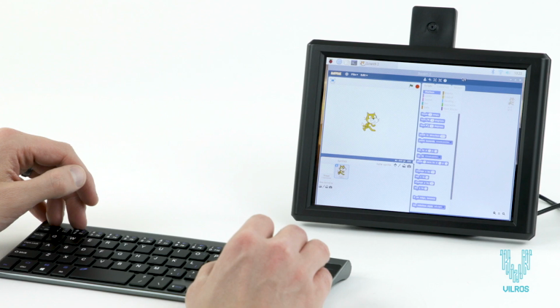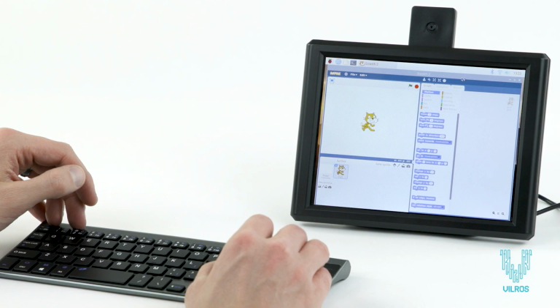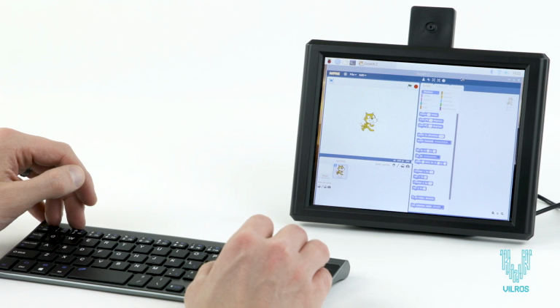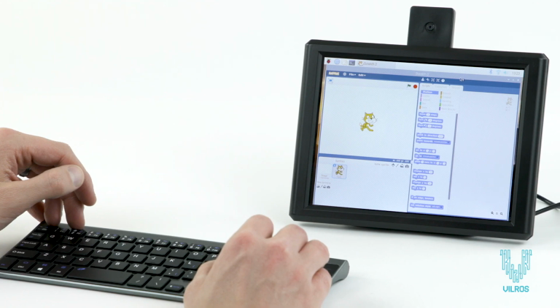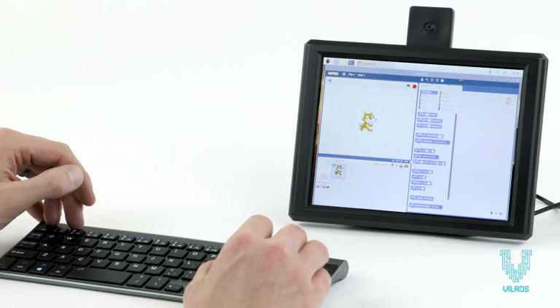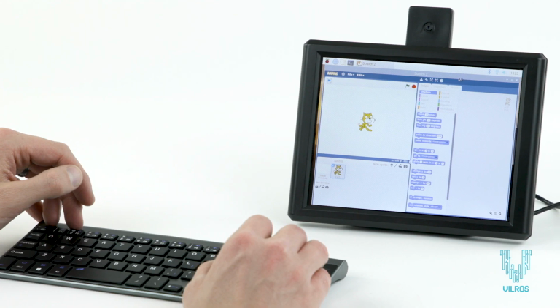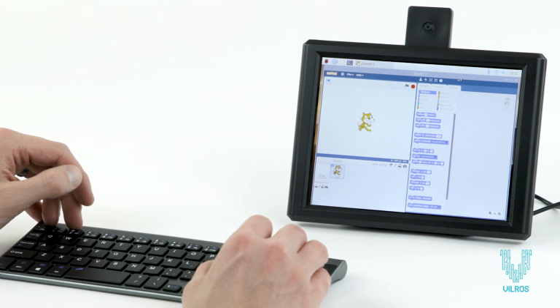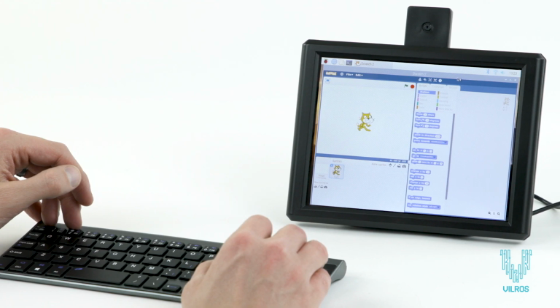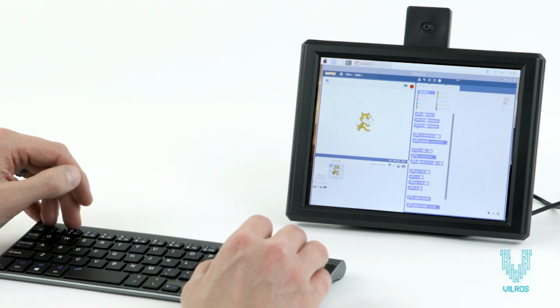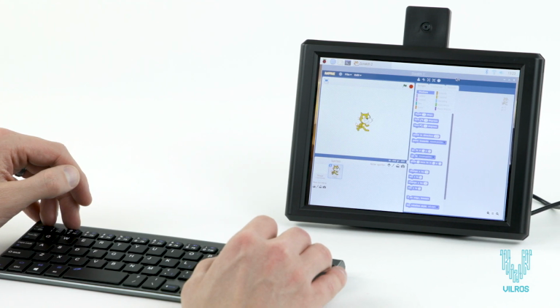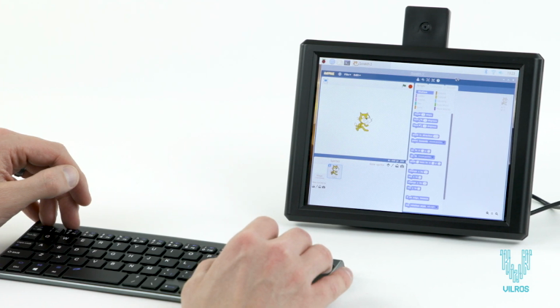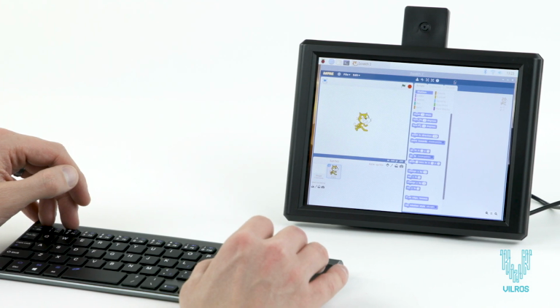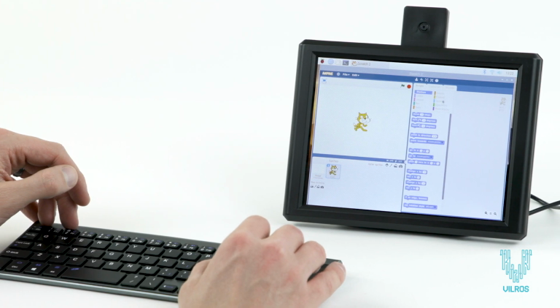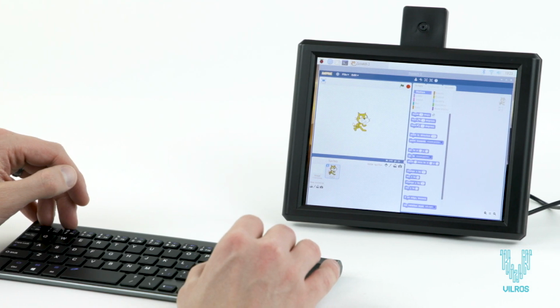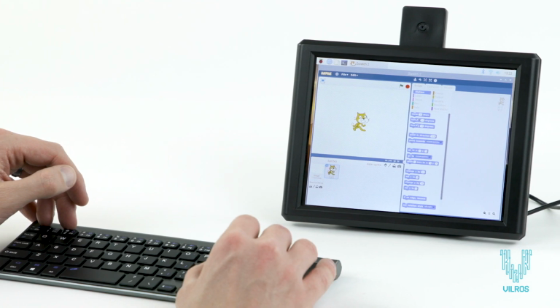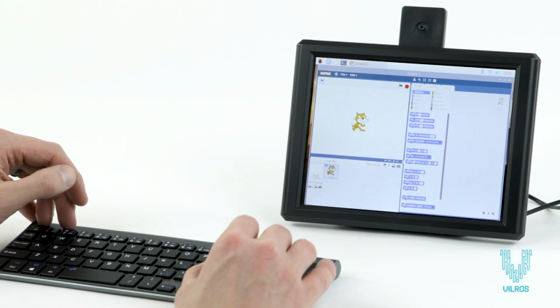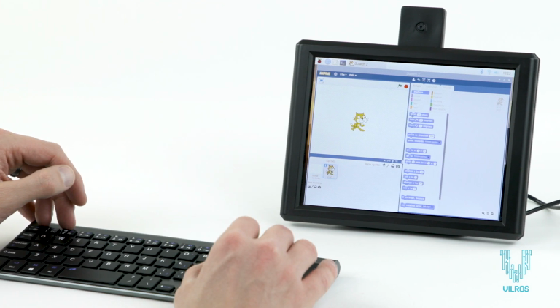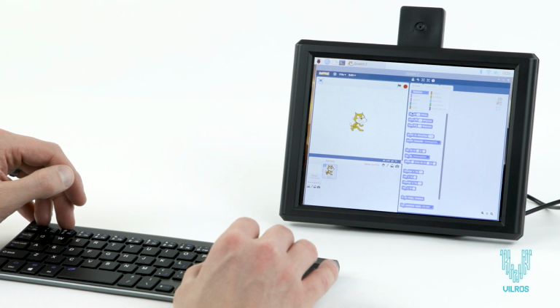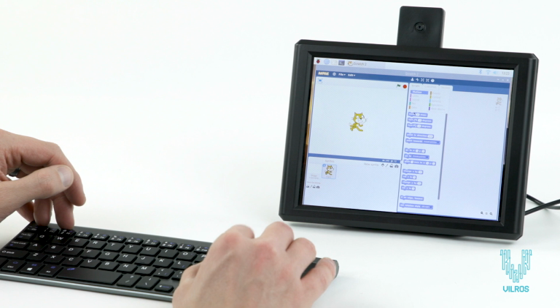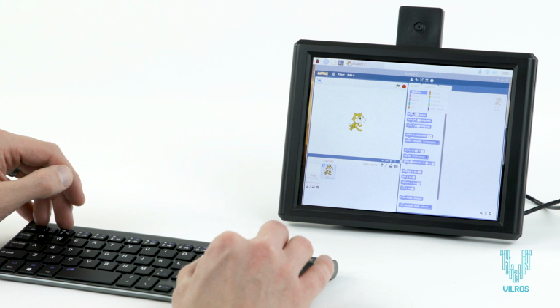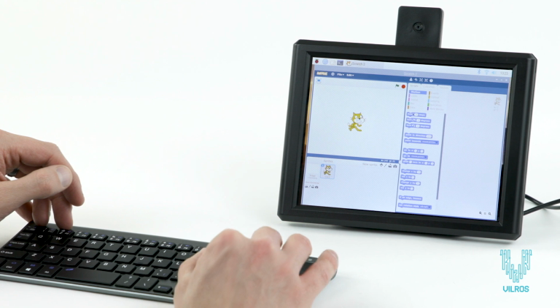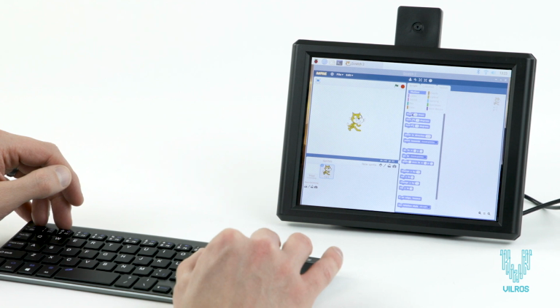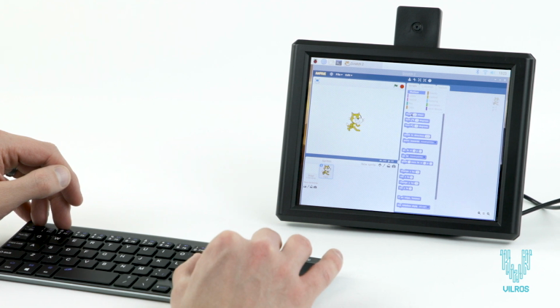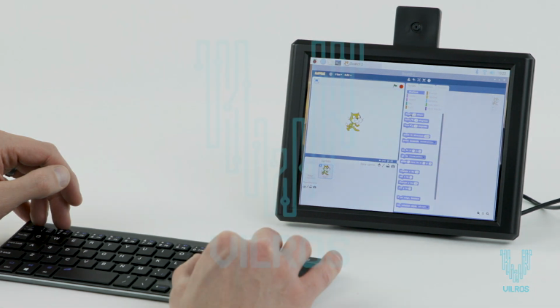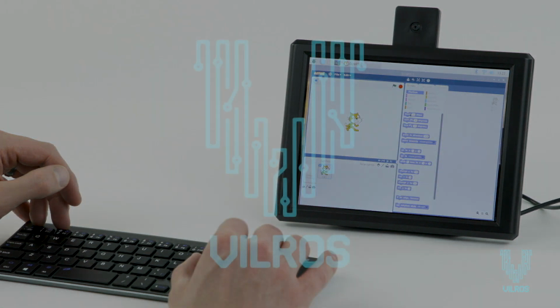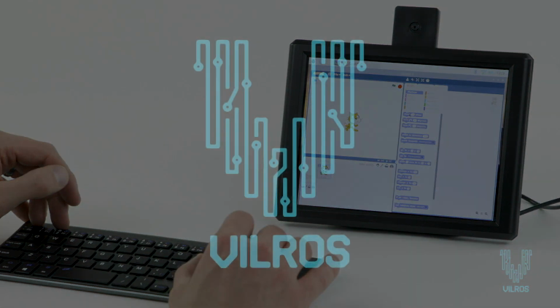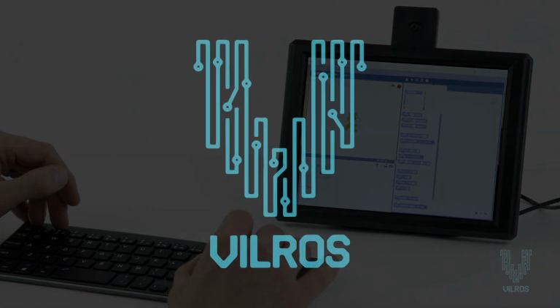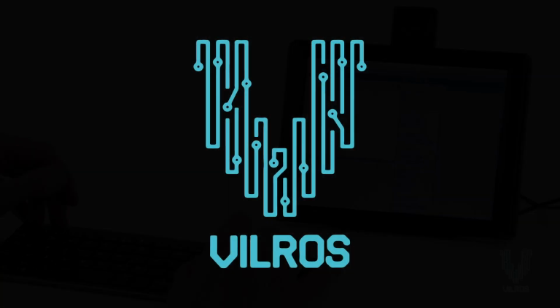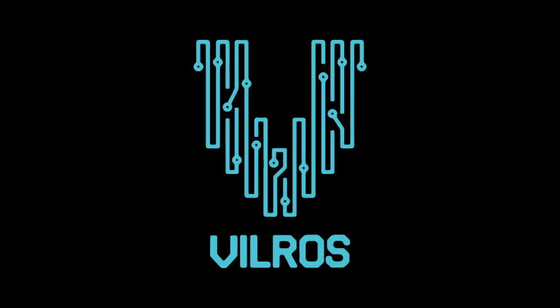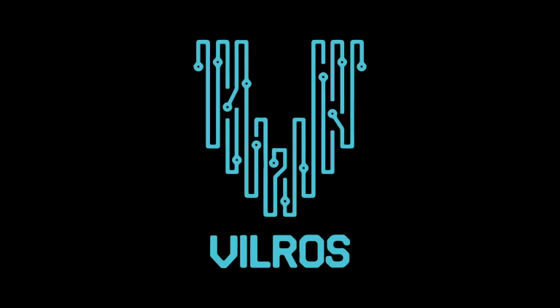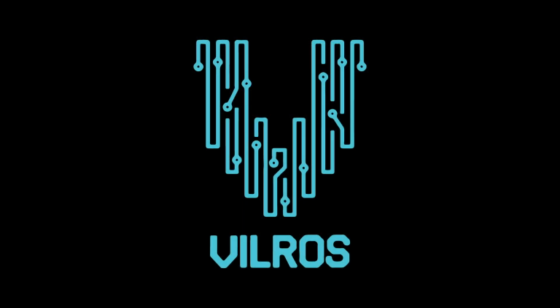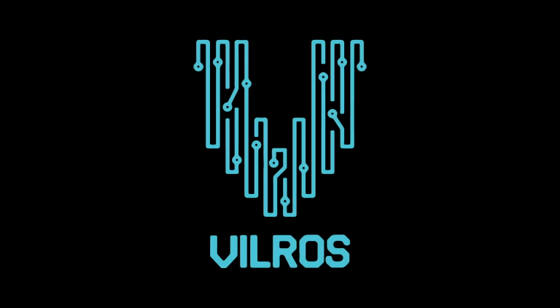So what are you waiting for? Check out the 8-inch Raspberry Pi desktop by Vilros.